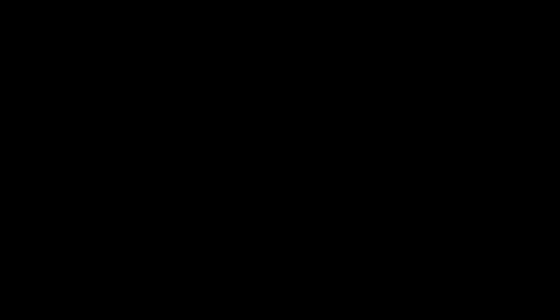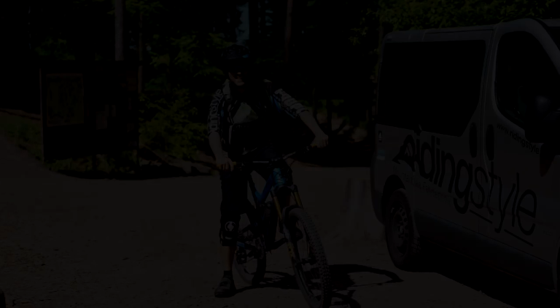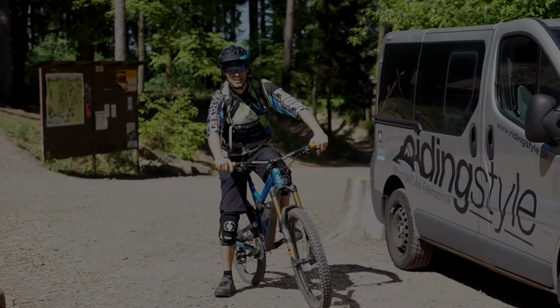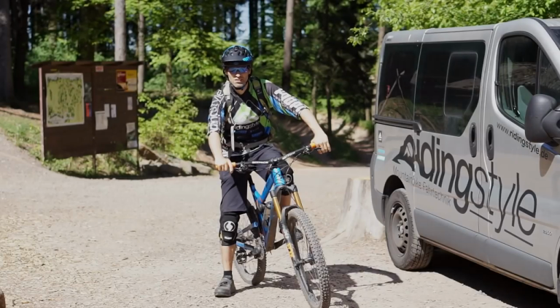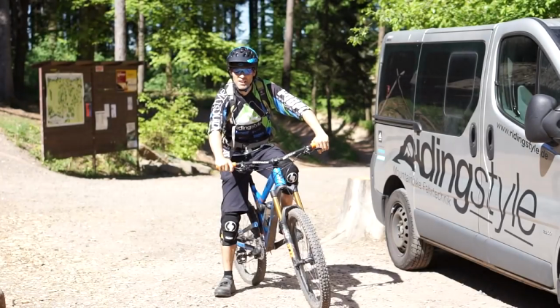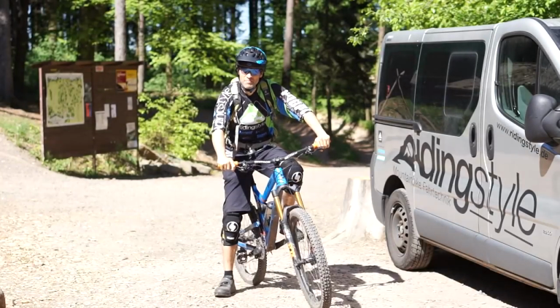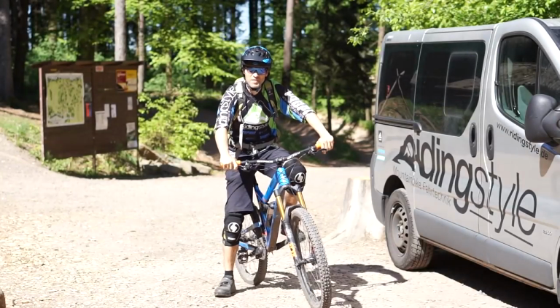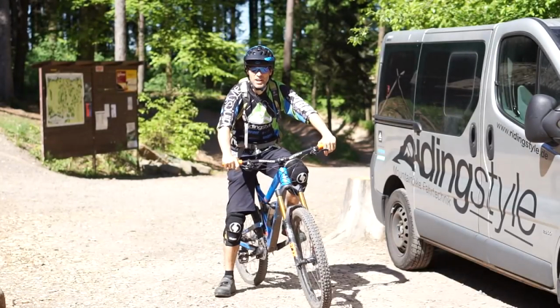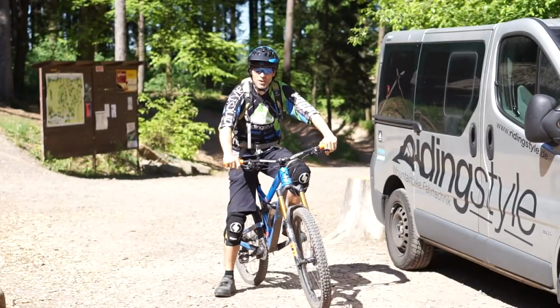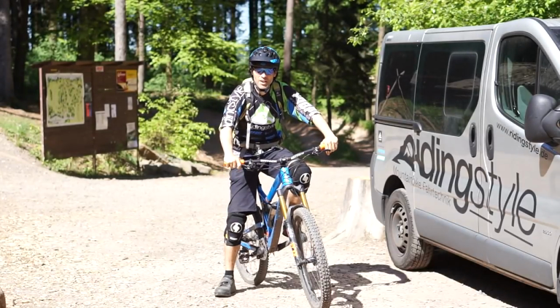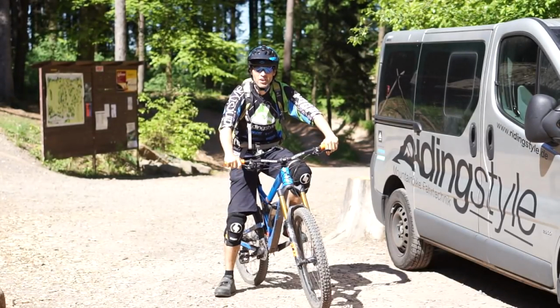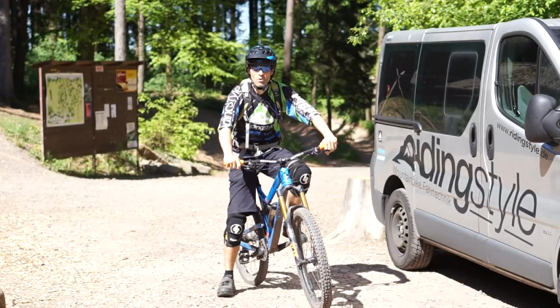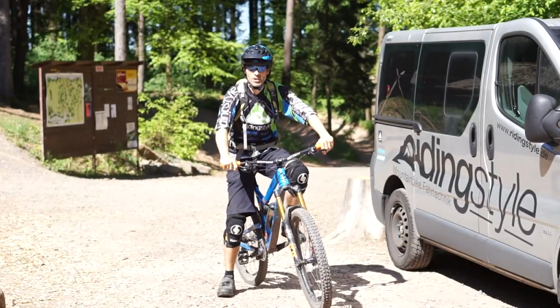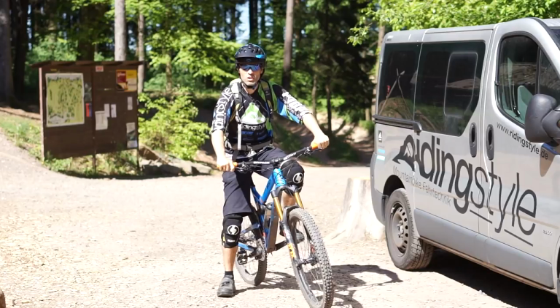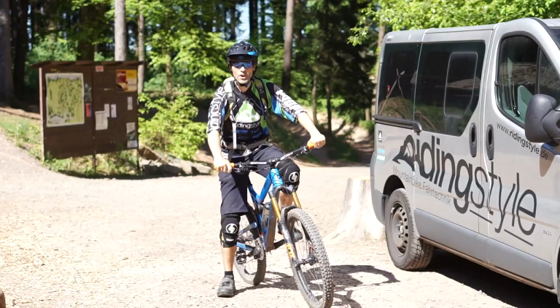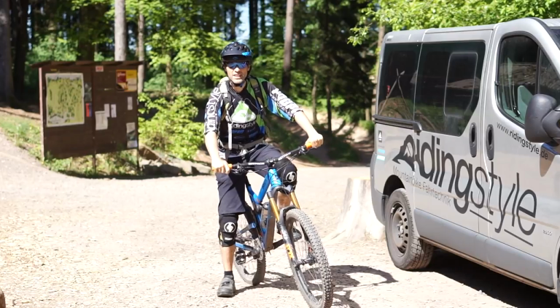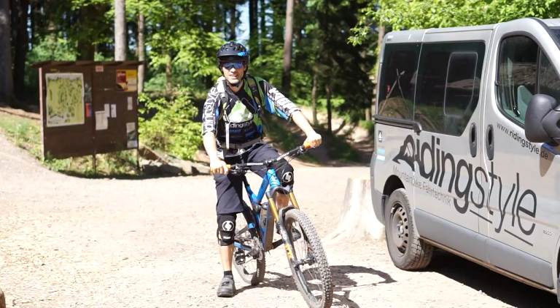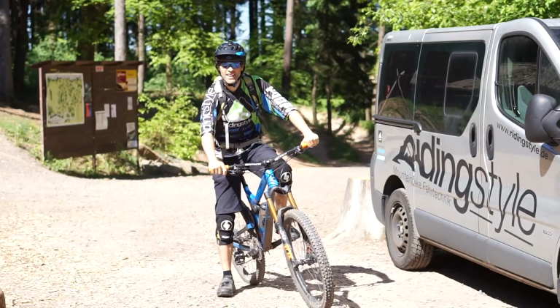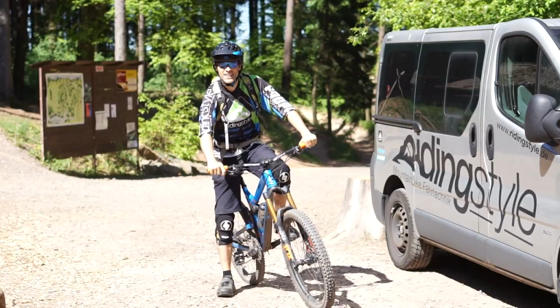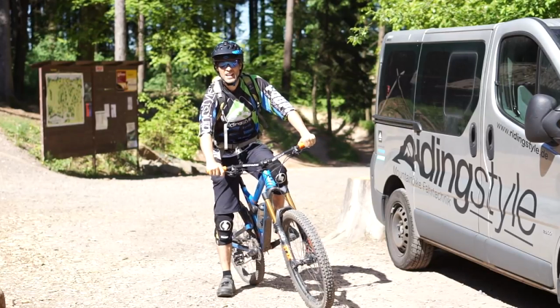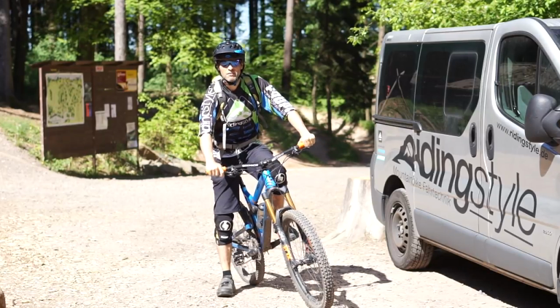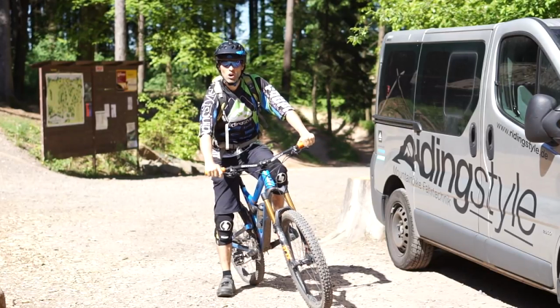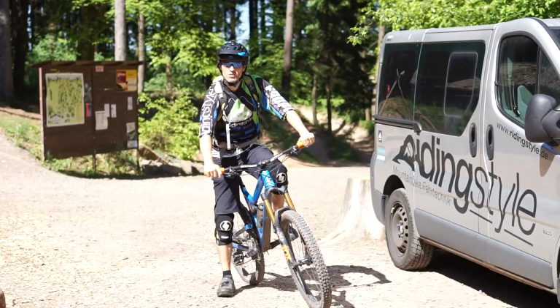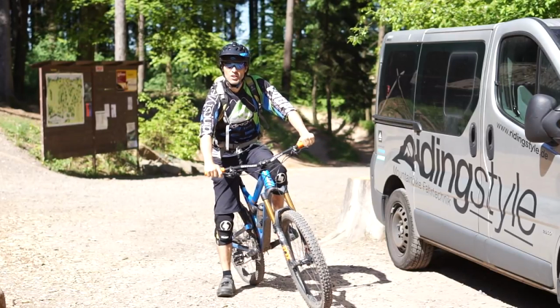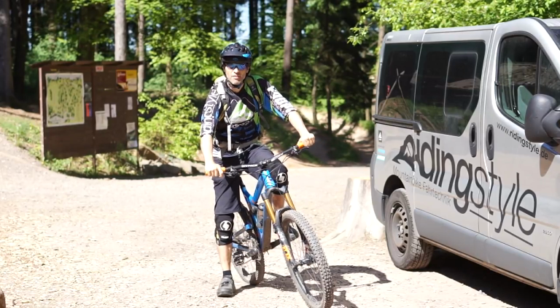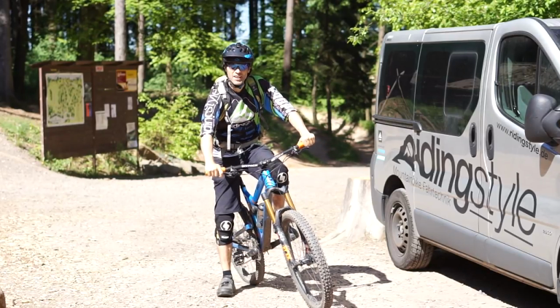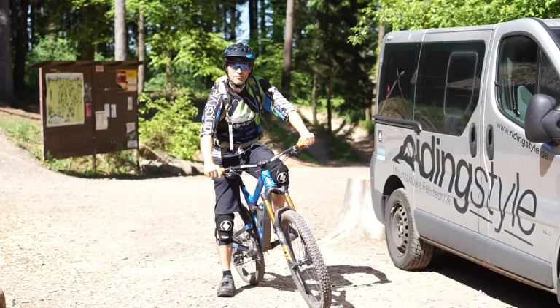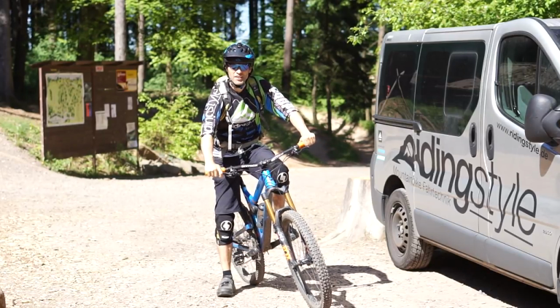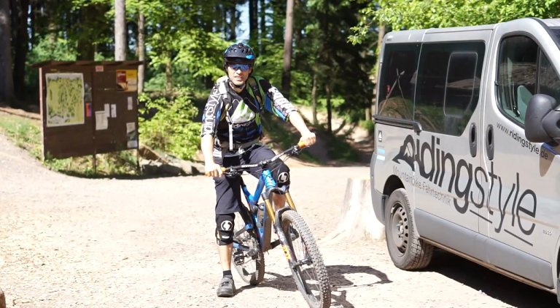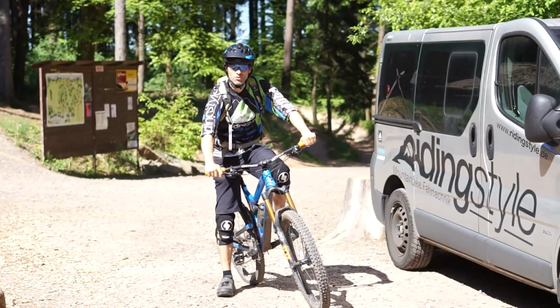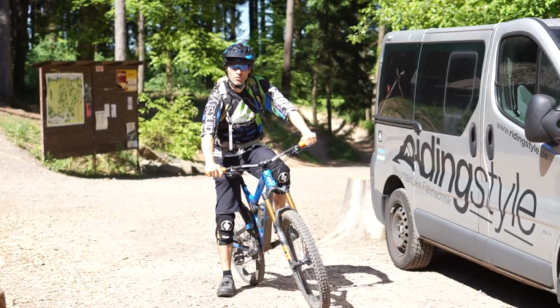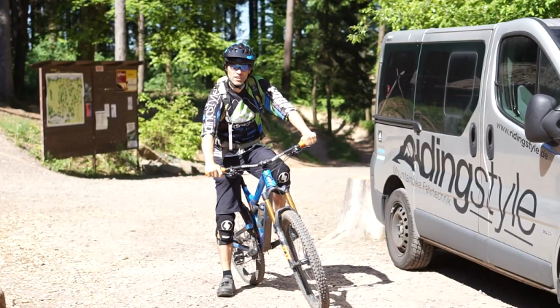Hallo zusammen, ich bin der Fabian von der Mountainbike Schule RidingStyle. Willkommen zu einem weiteren Fahrtechnik Tutorial.